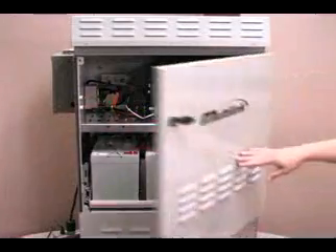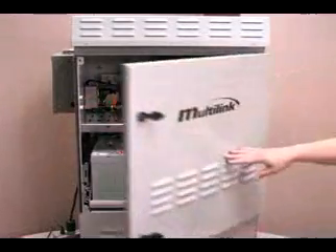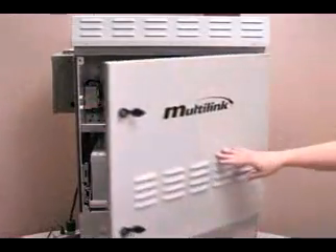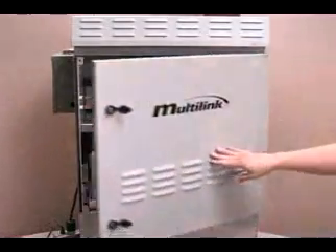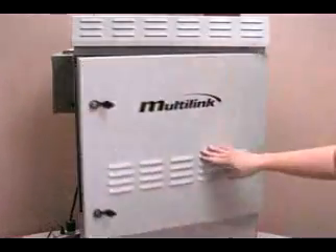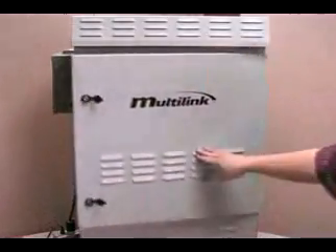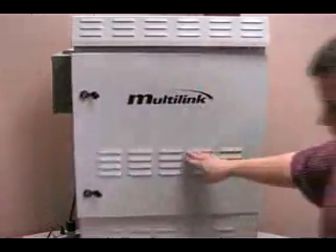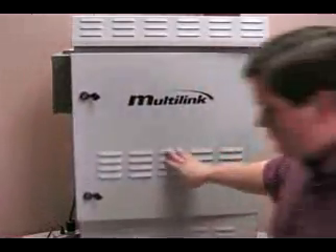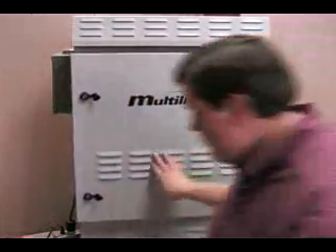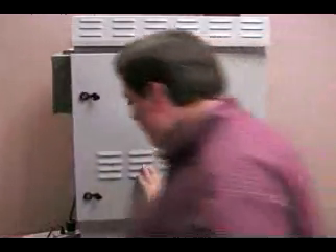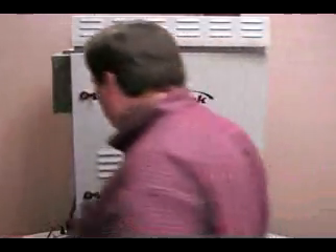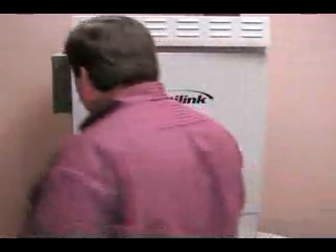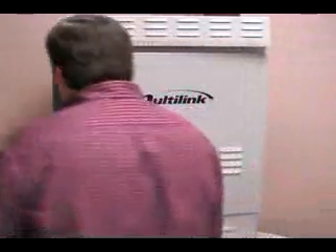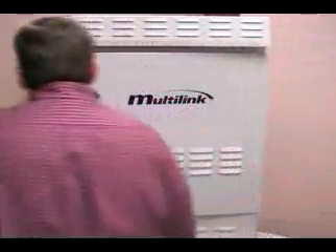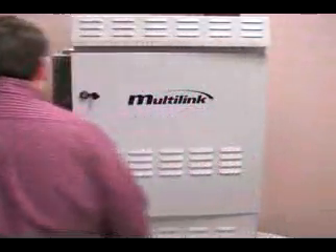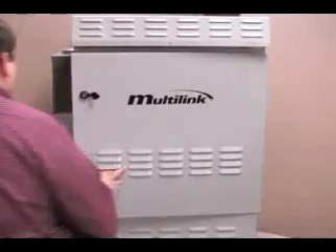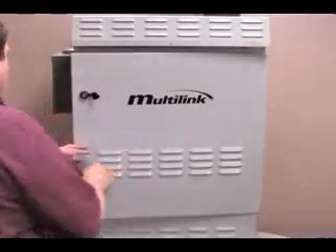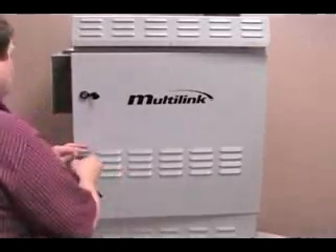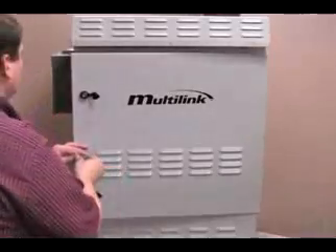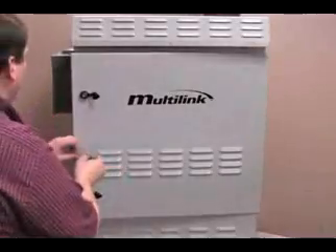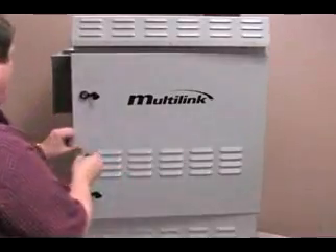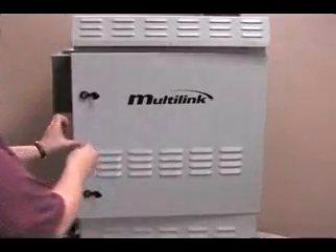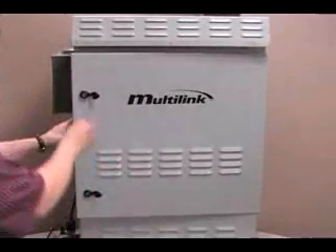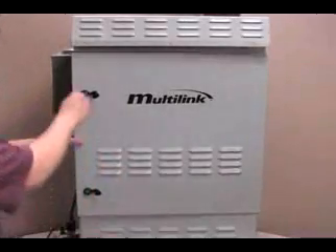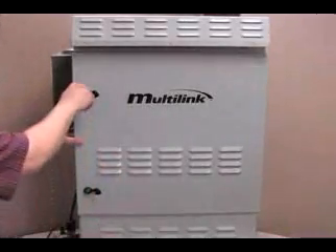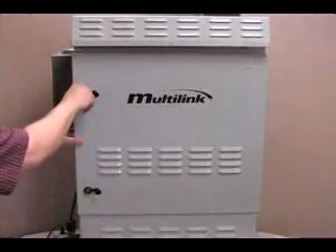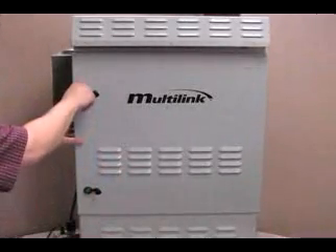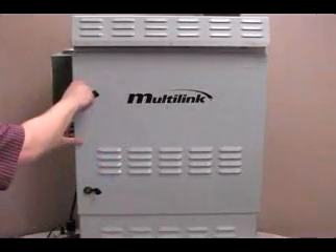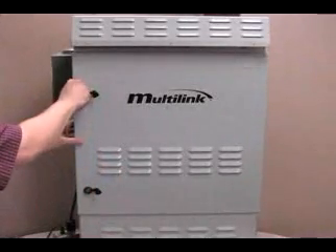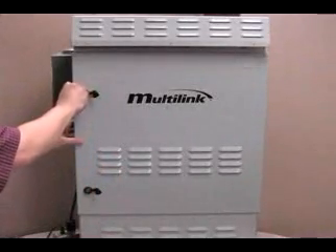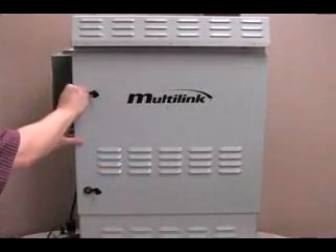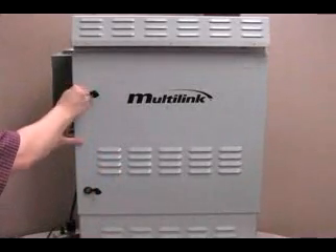This concludes our session for the maintenance of the multi-link Black Hawk power supply.